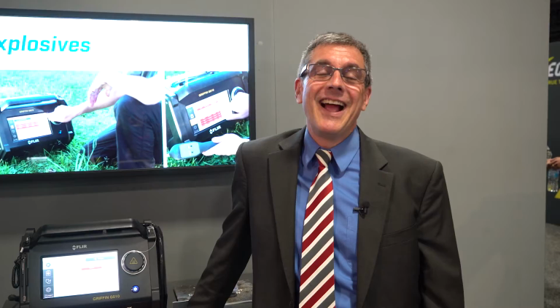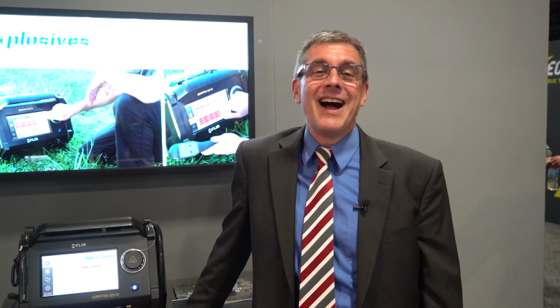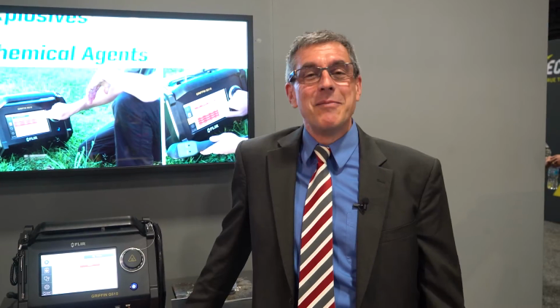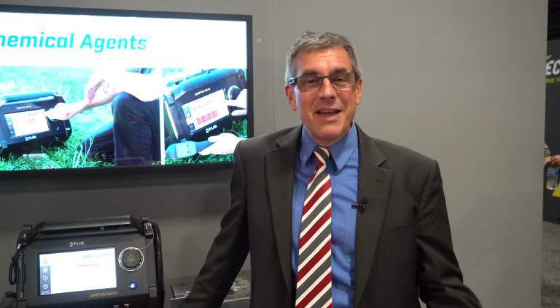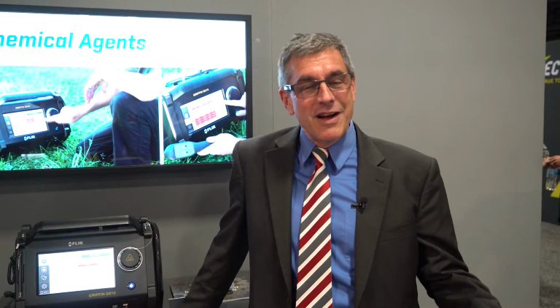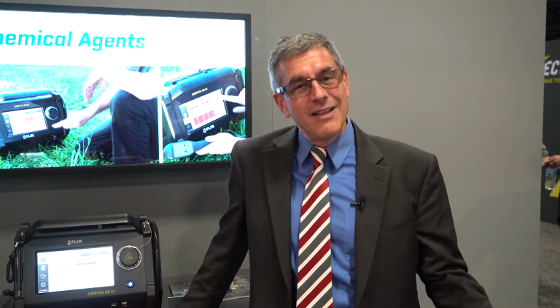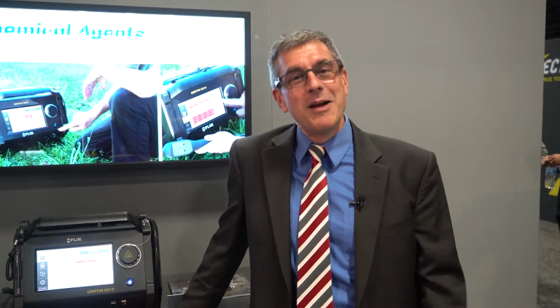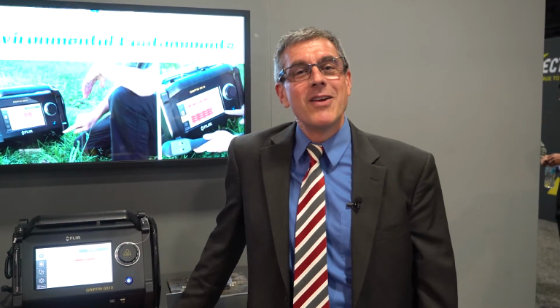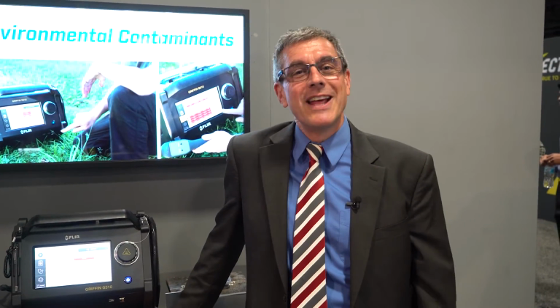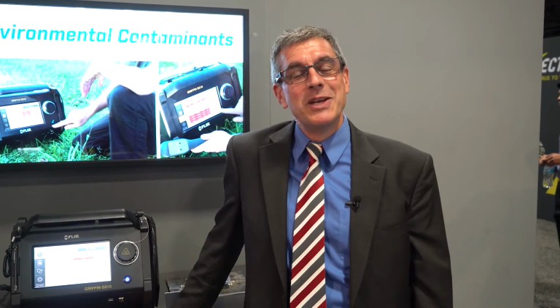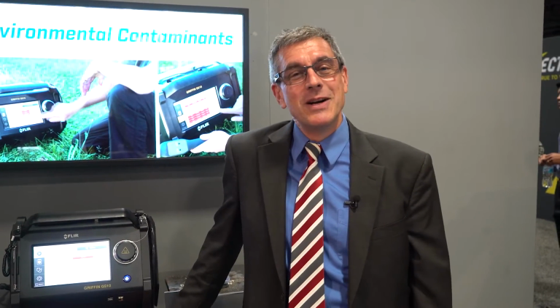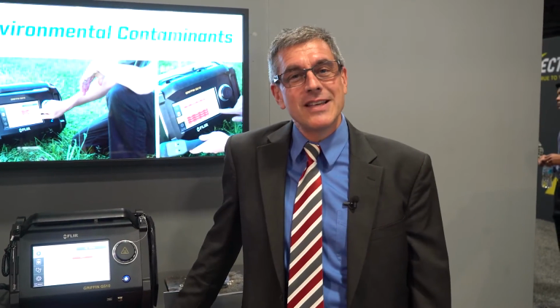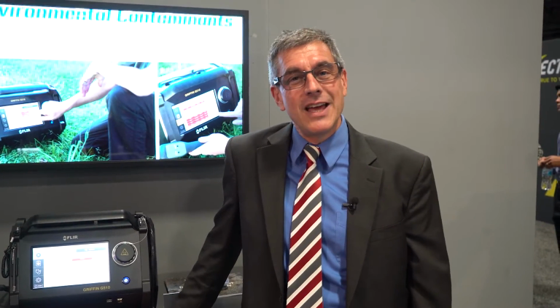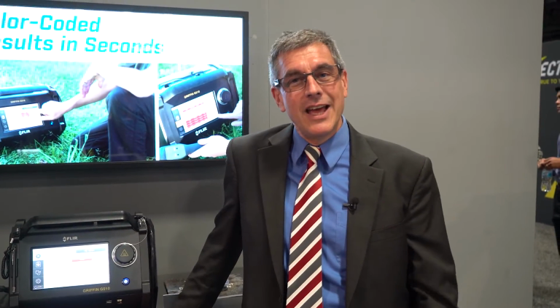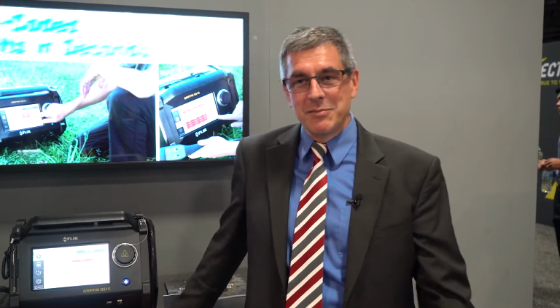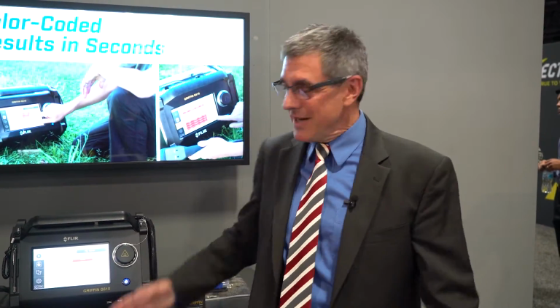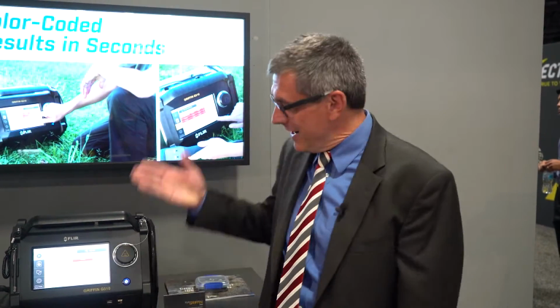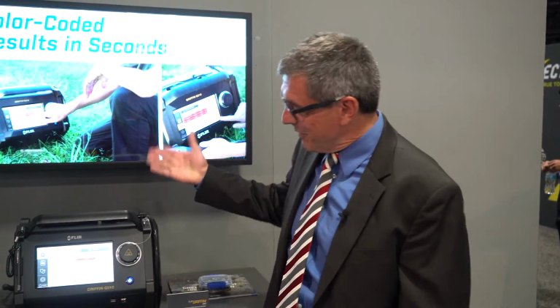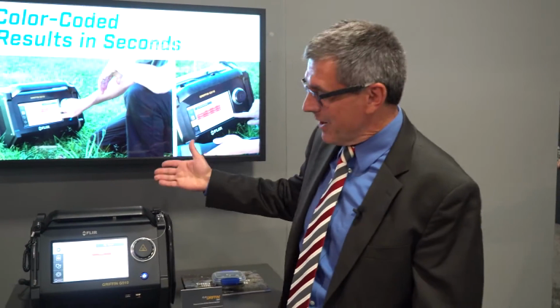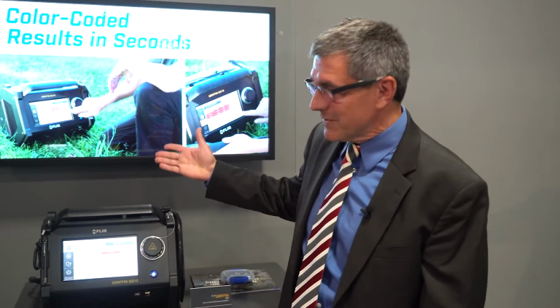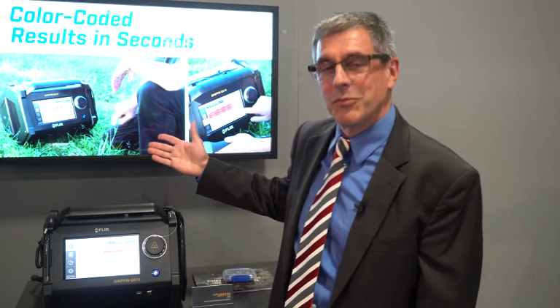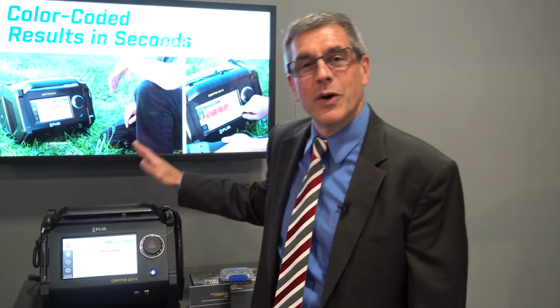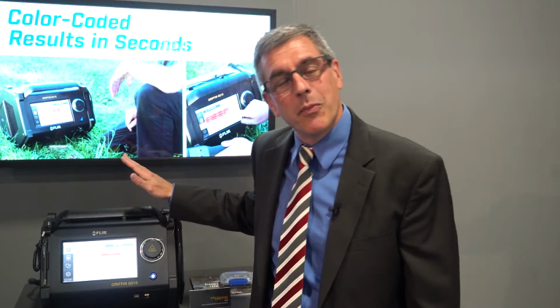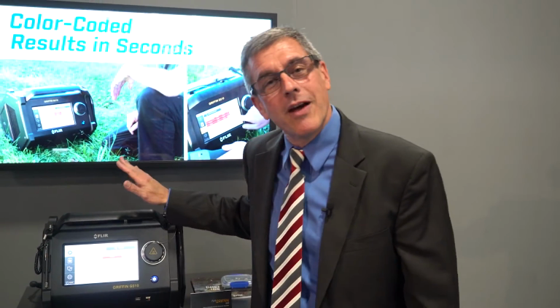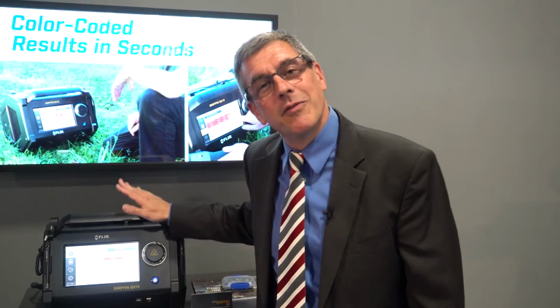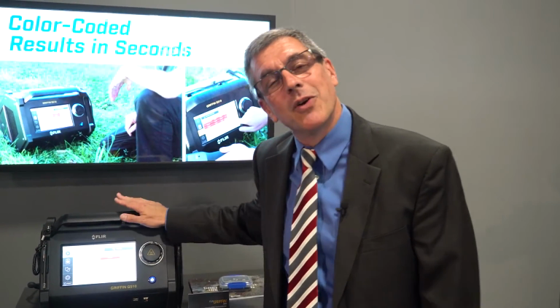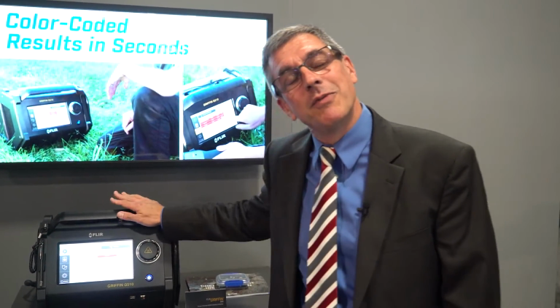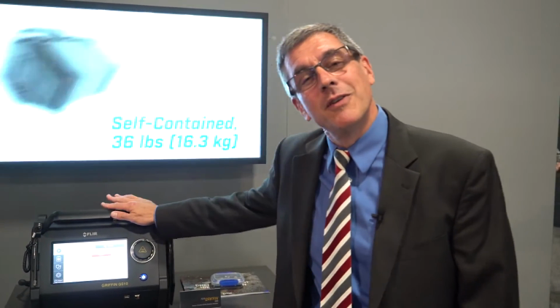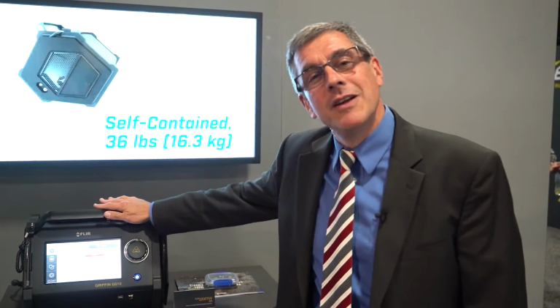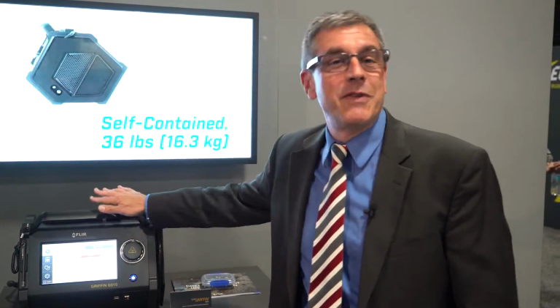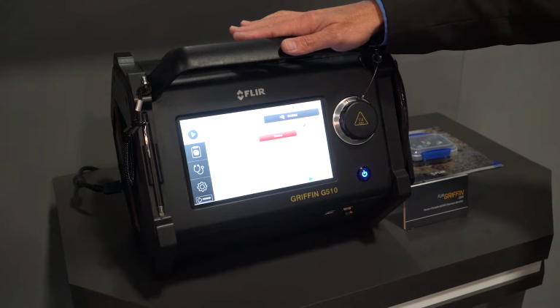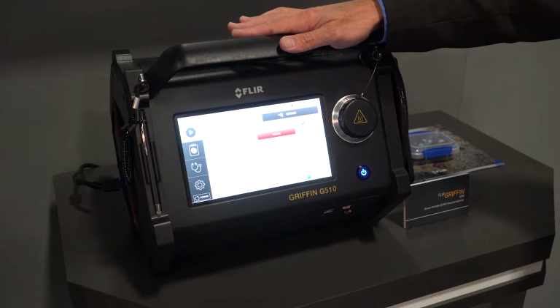Hi, I'm Dave Cullen. I'm here at AUSA, and I'm standing in front of something we're real proud of, the Griffin 510.